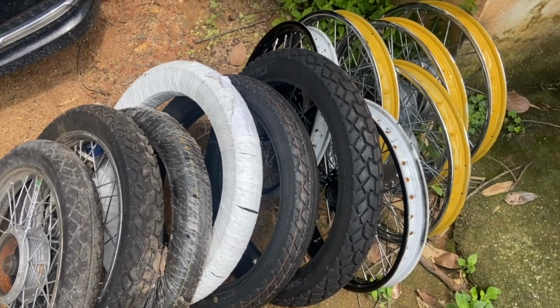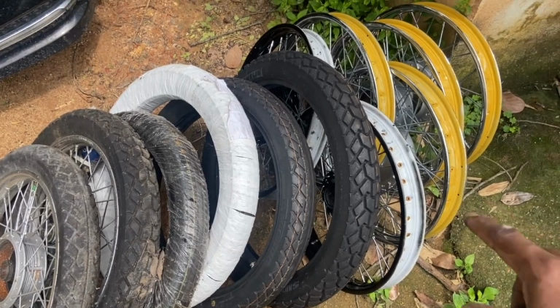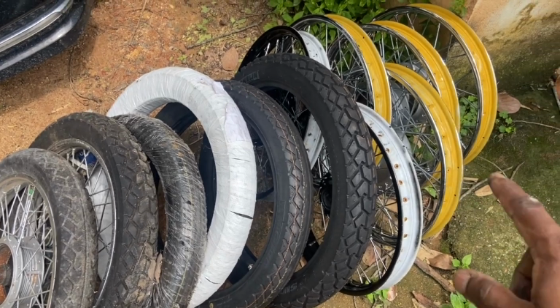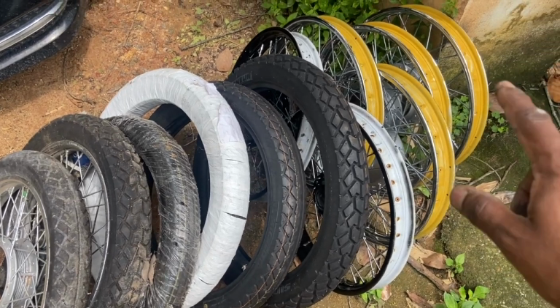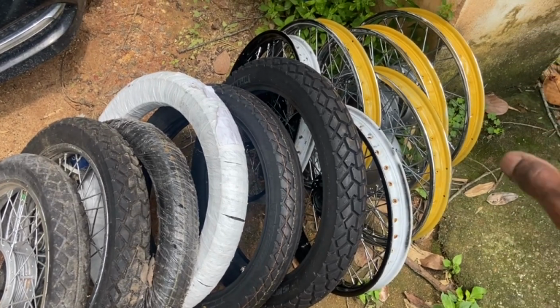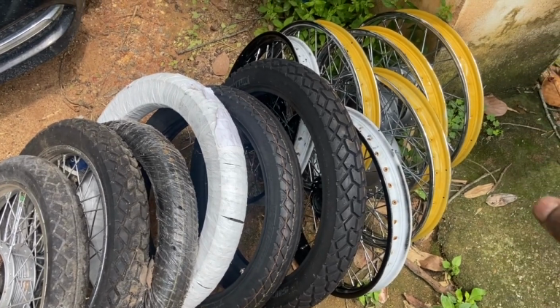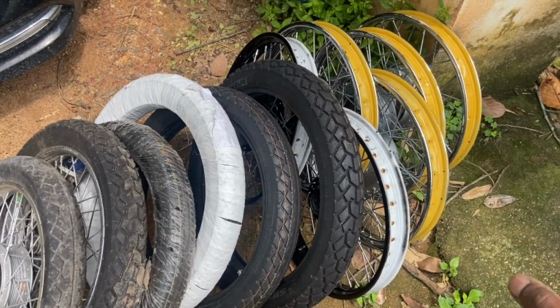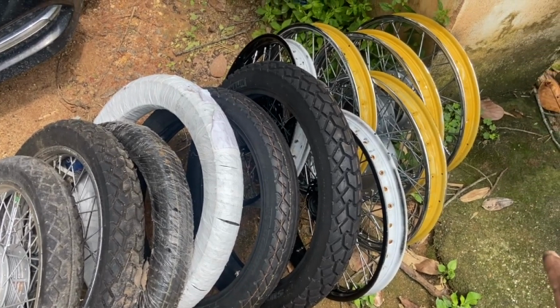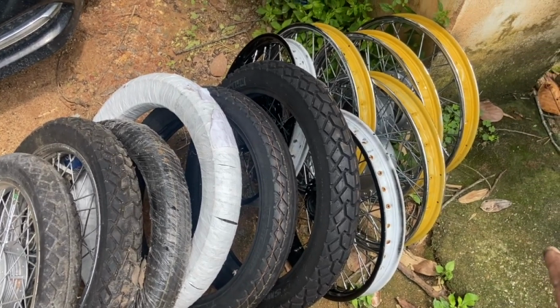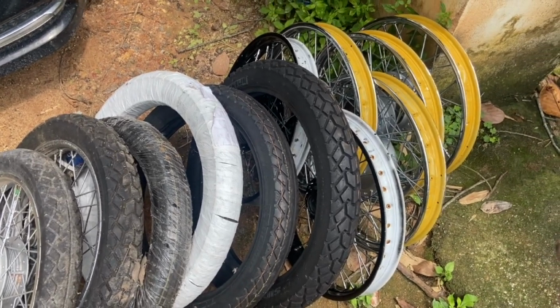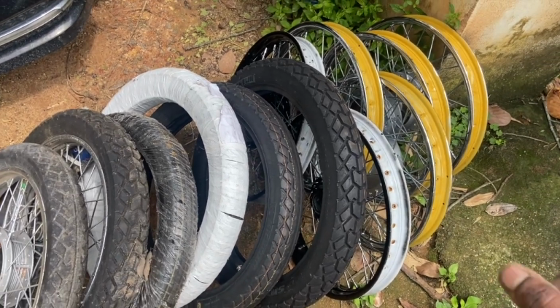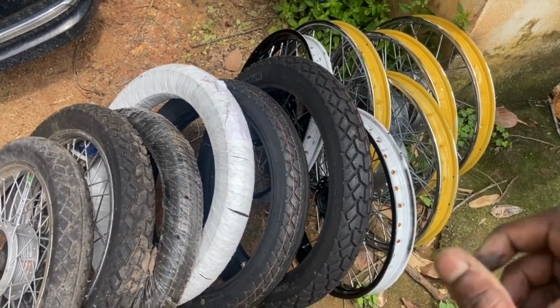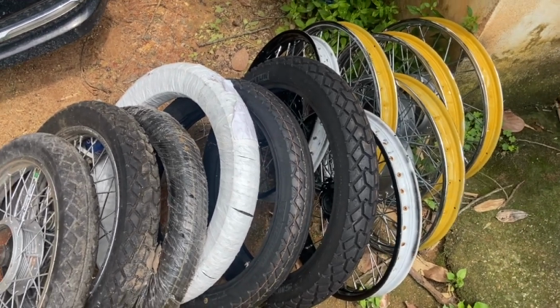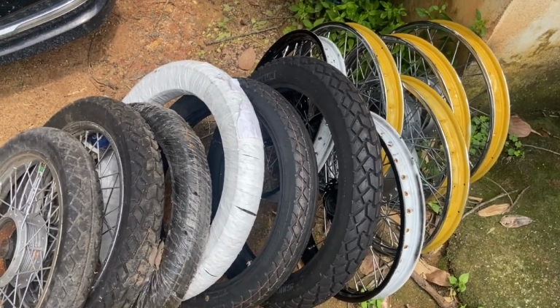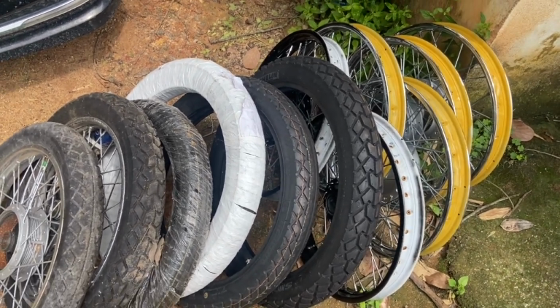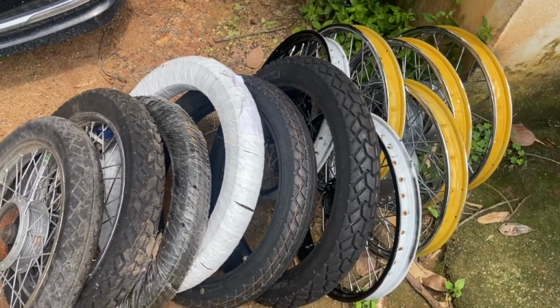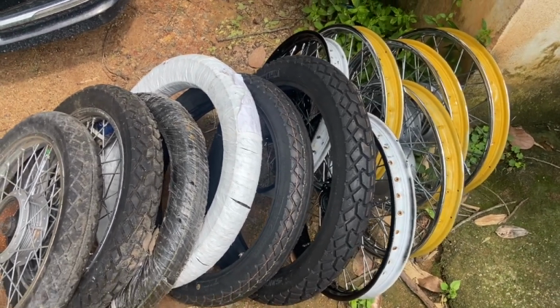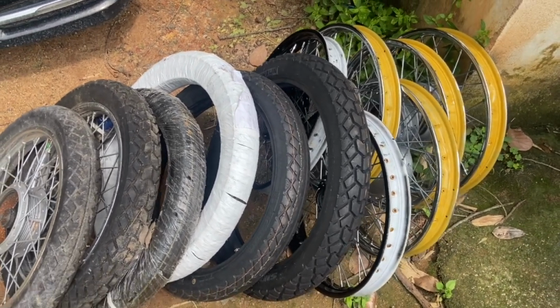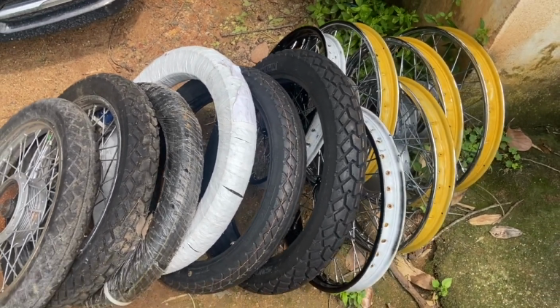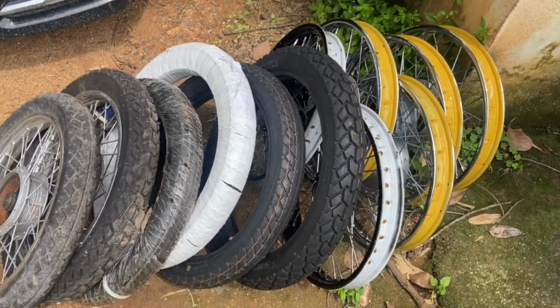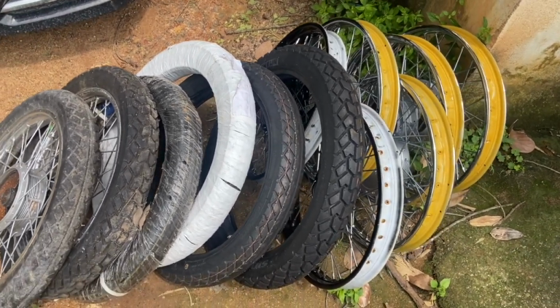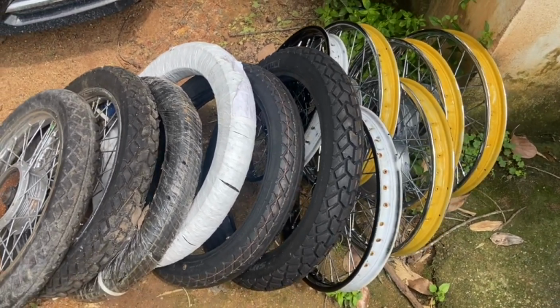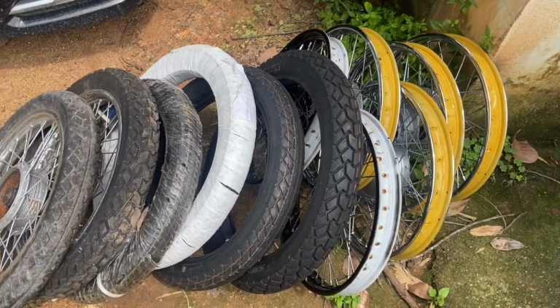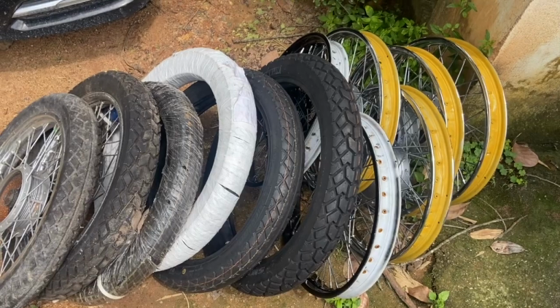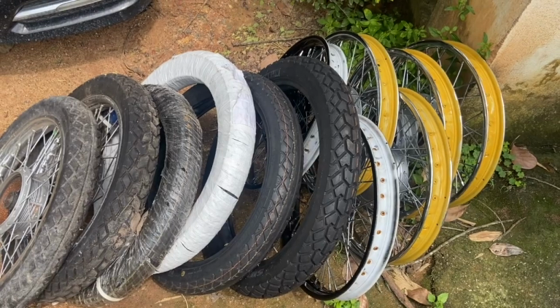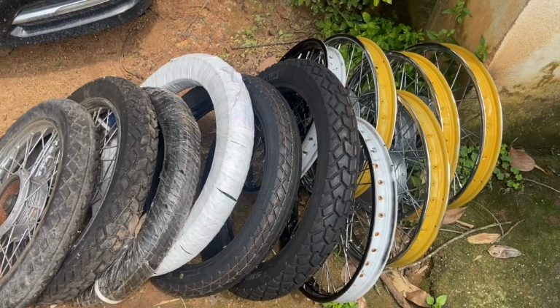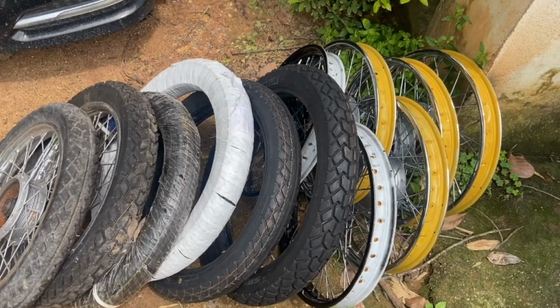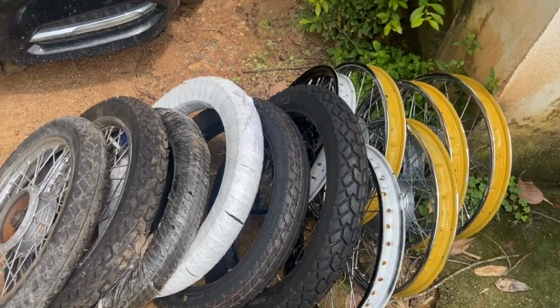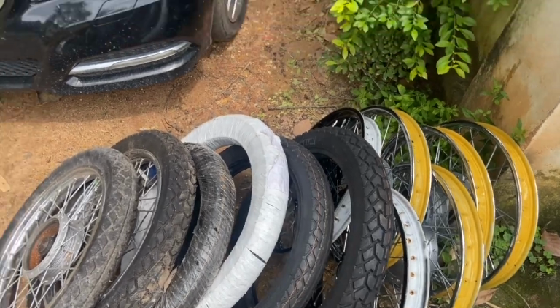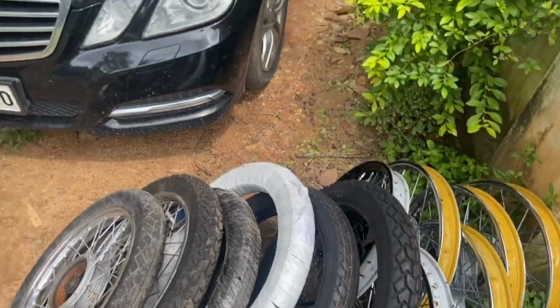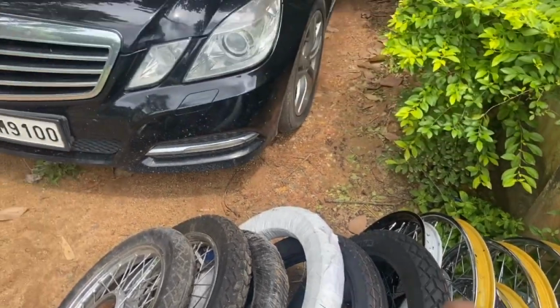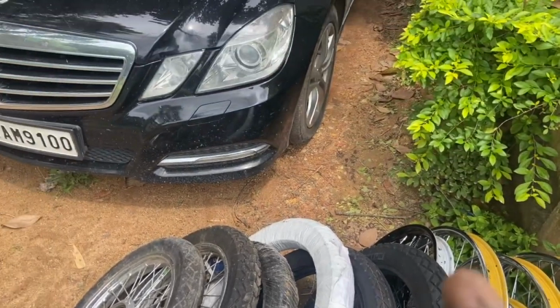We put a primer on the tires. In this case,